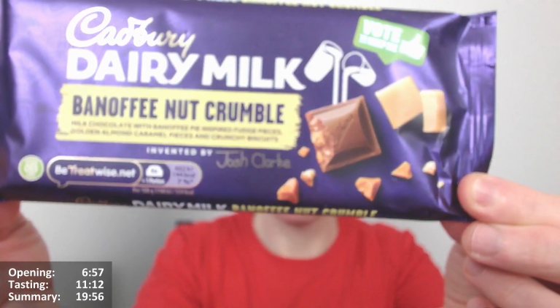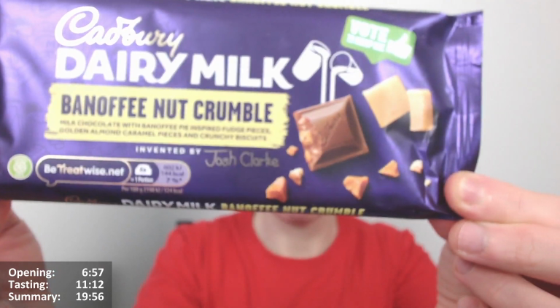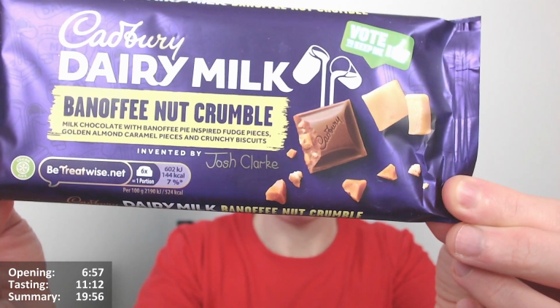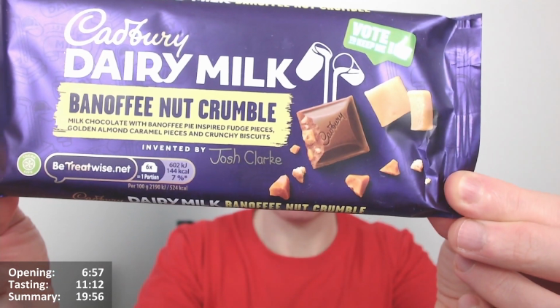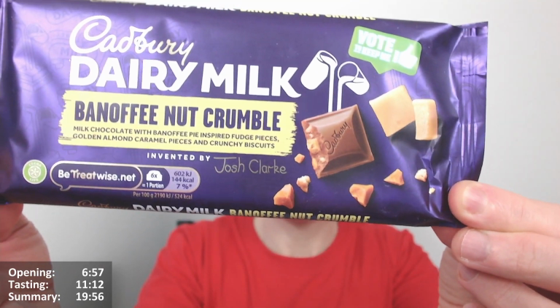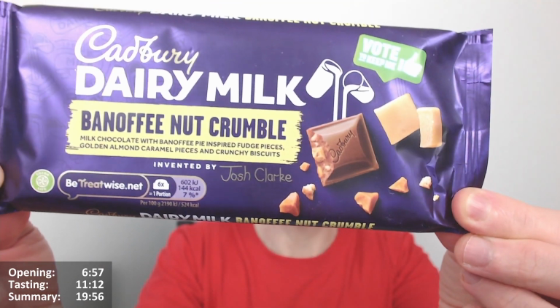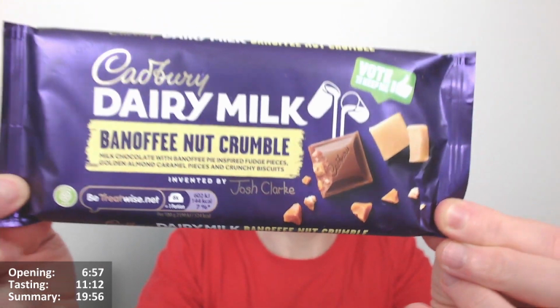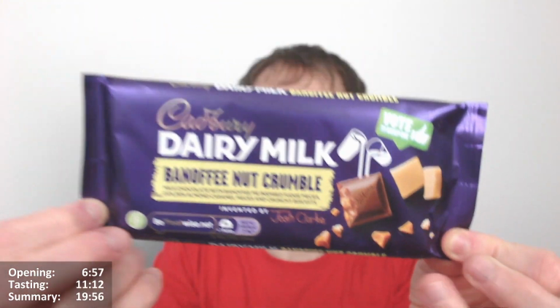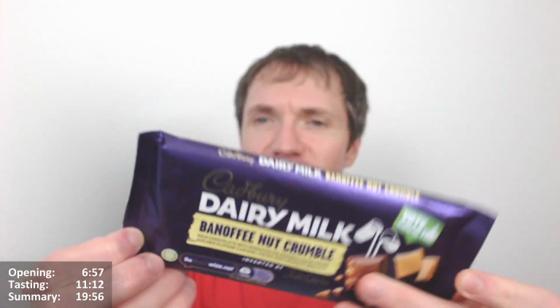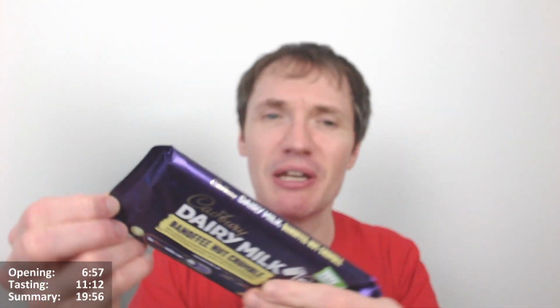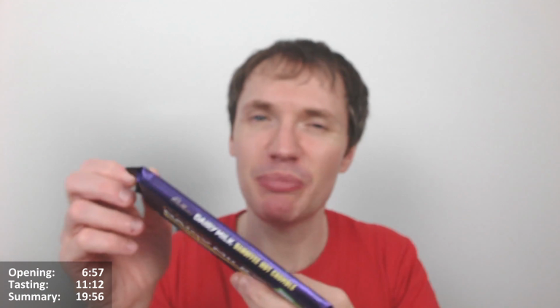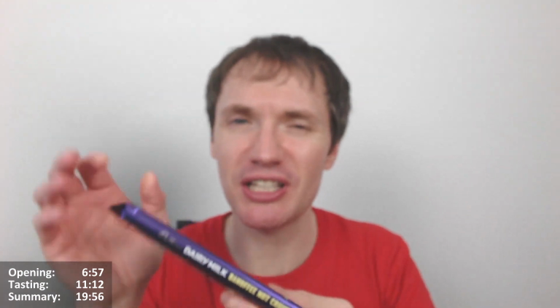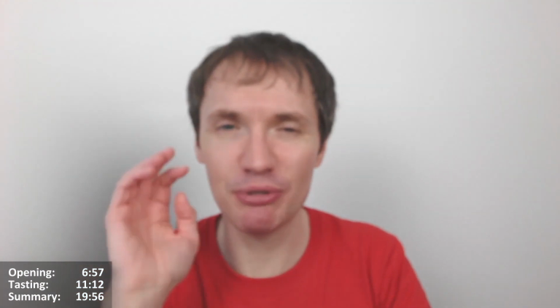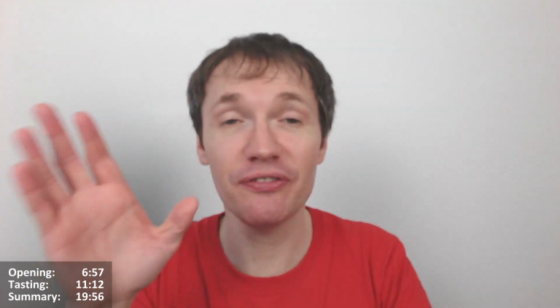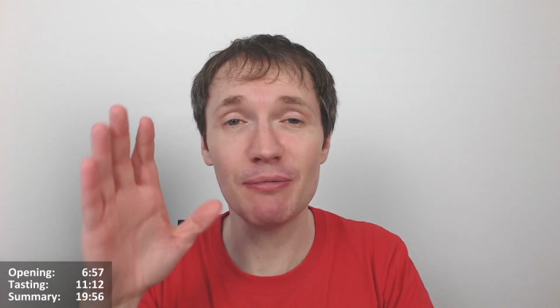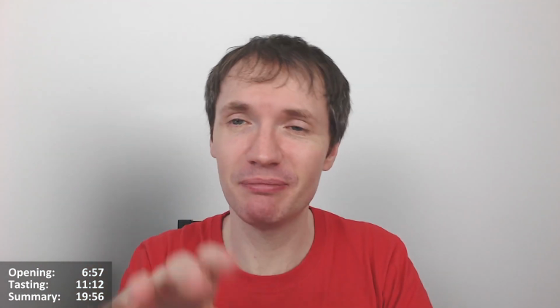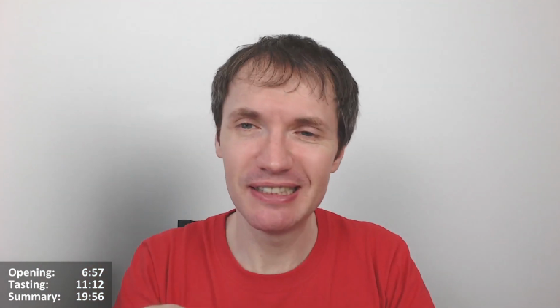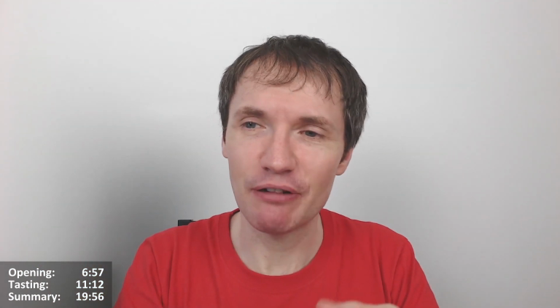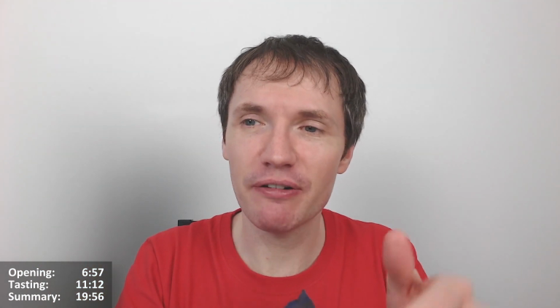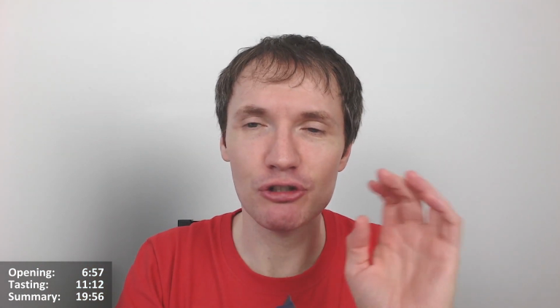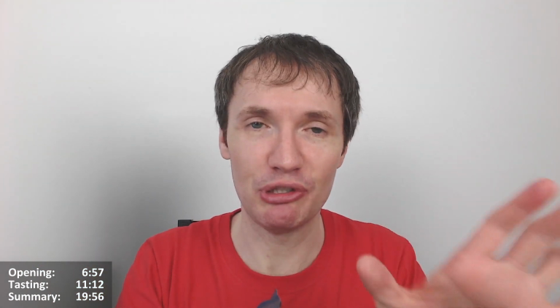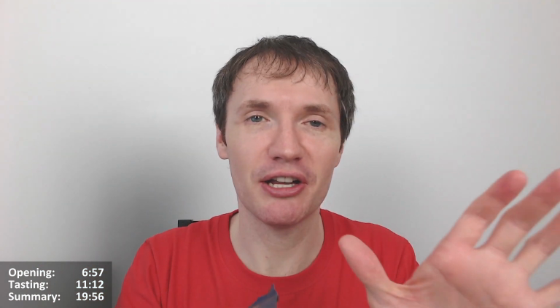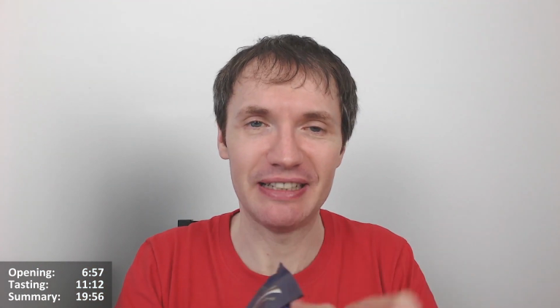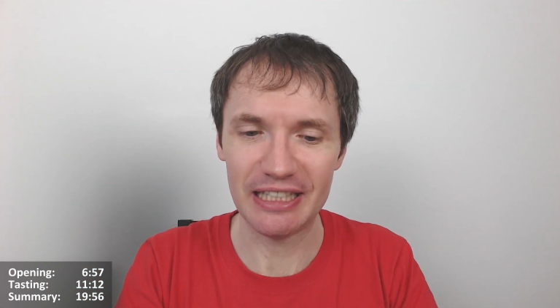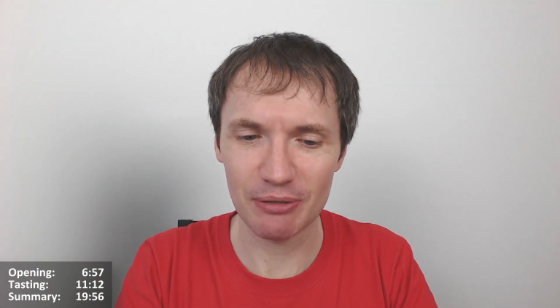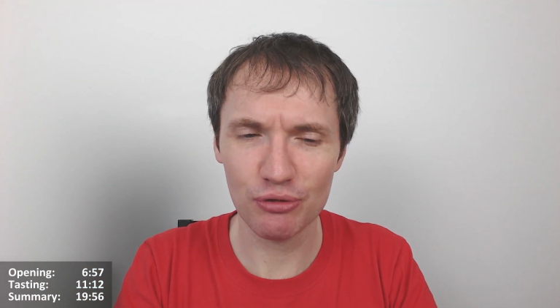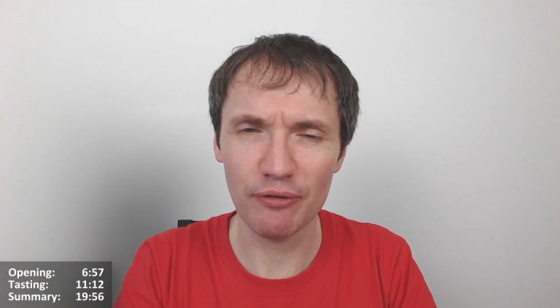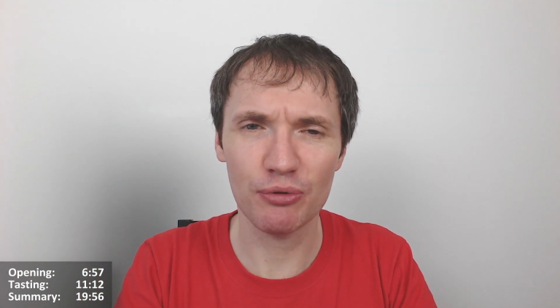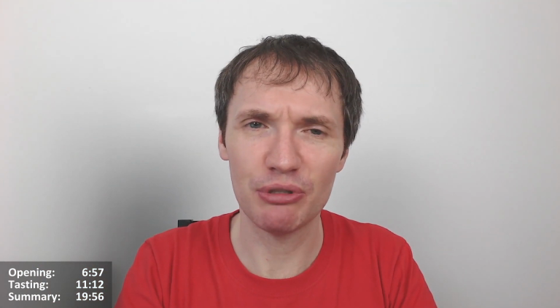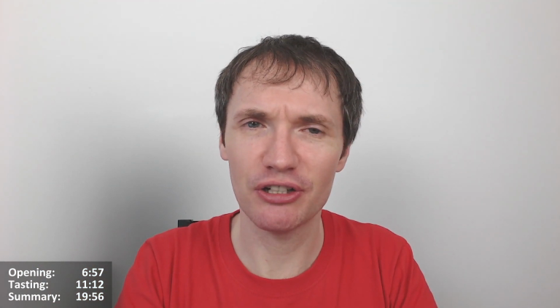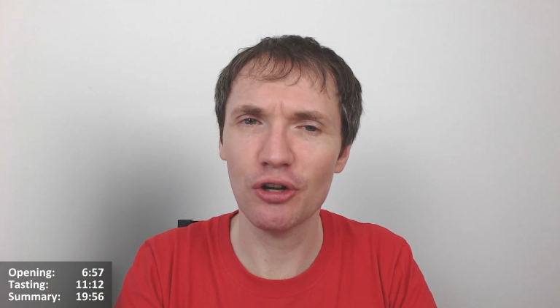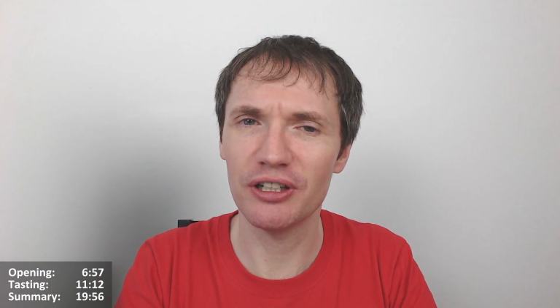Well done Josh for putting banoffee in there — or banana at least. I mean, basically banoffee. I'd rather it was just banana really, because I've always wanted banana chocolate.